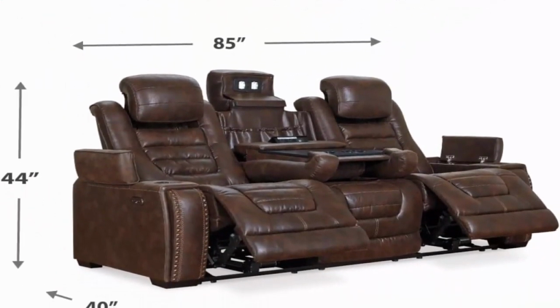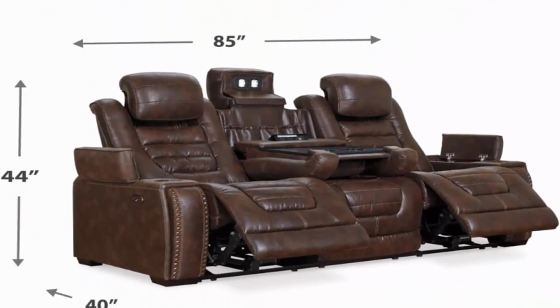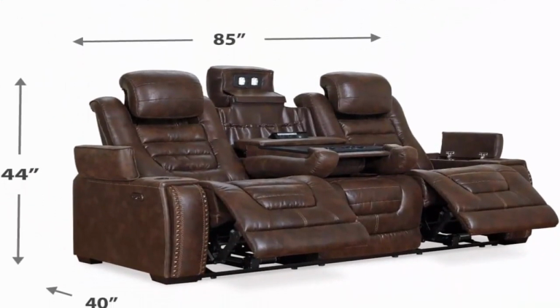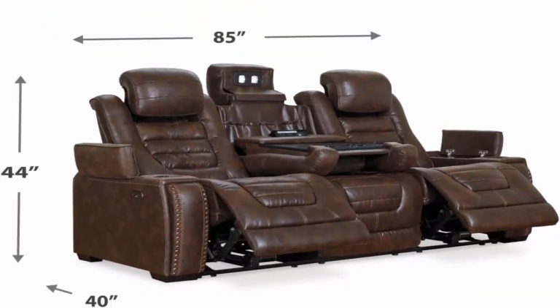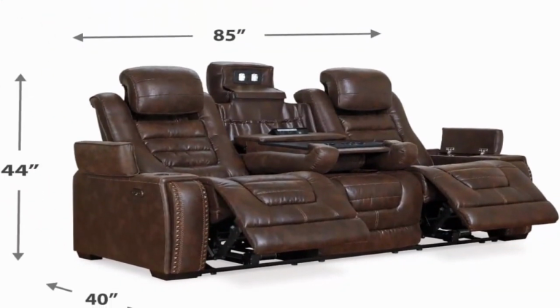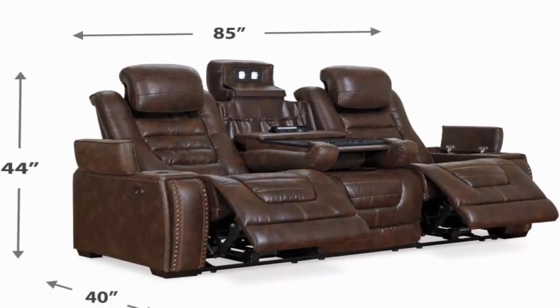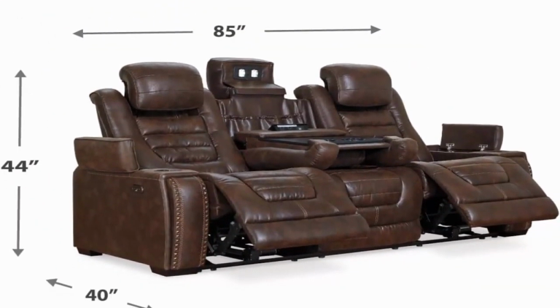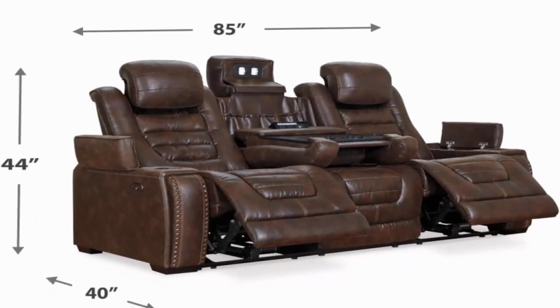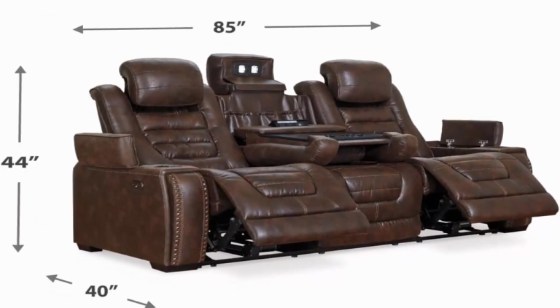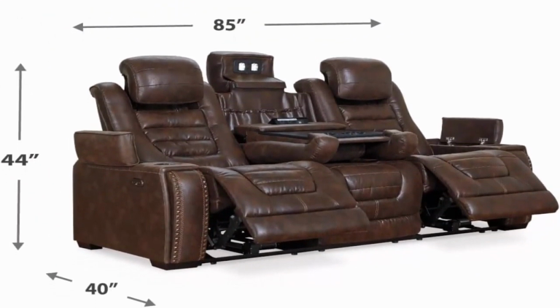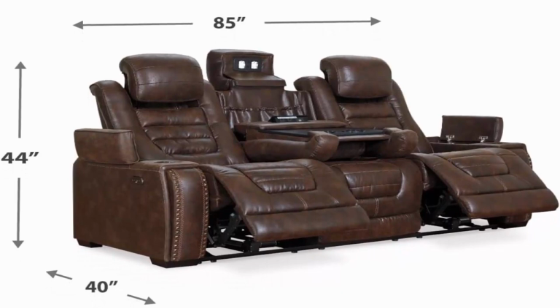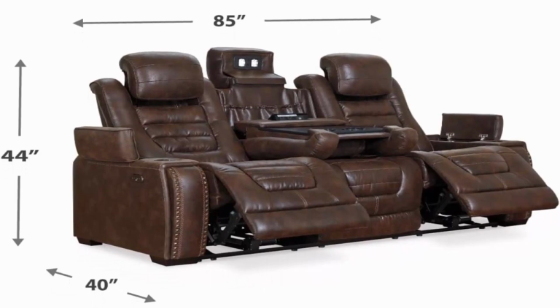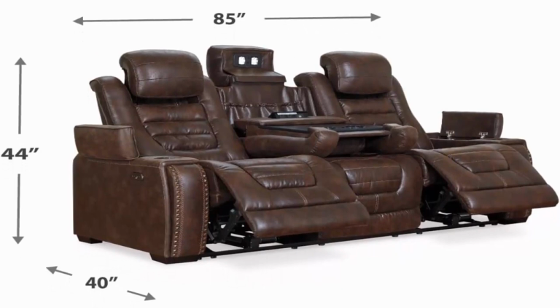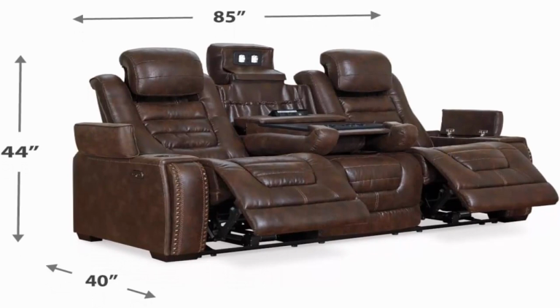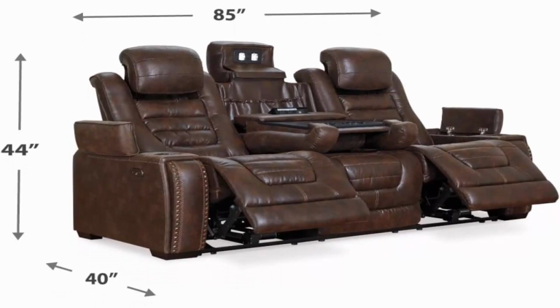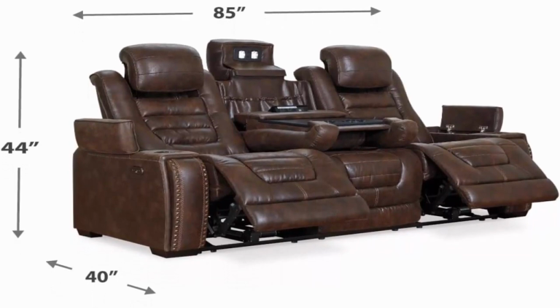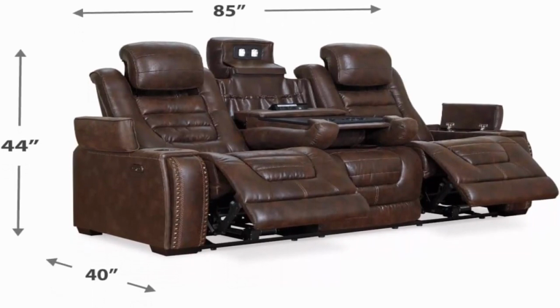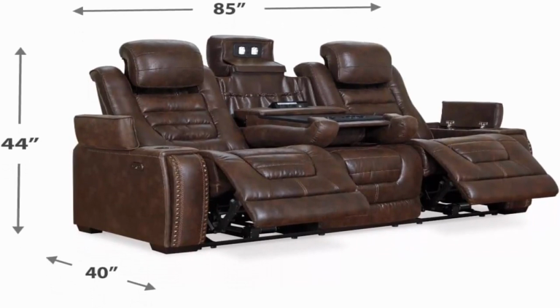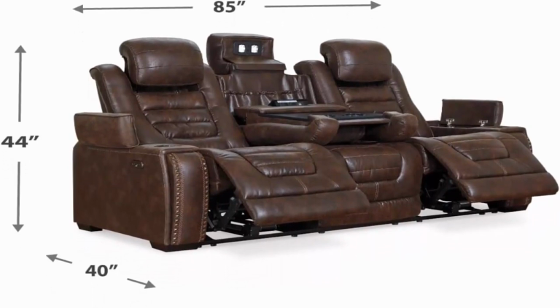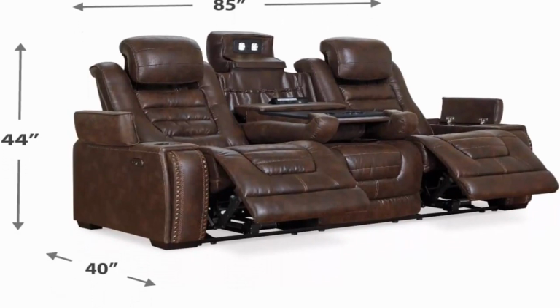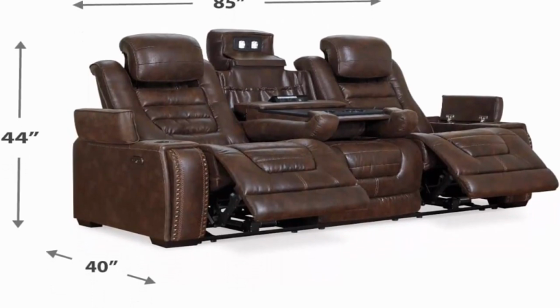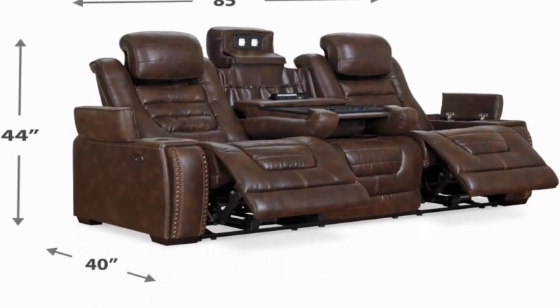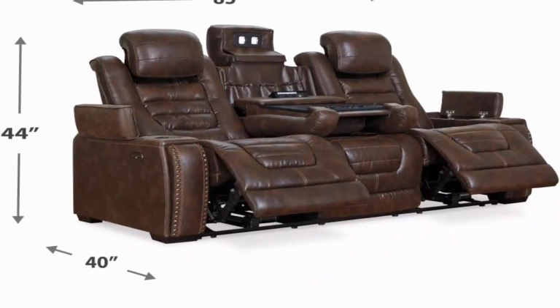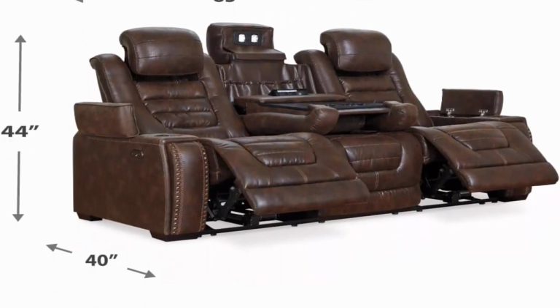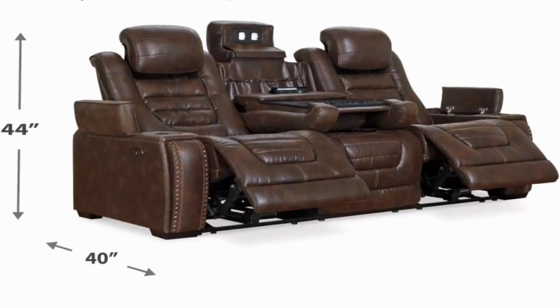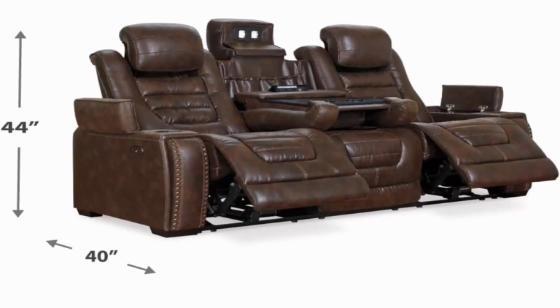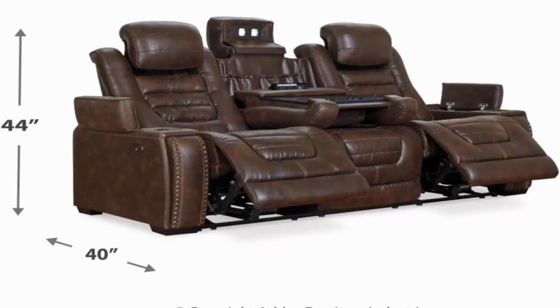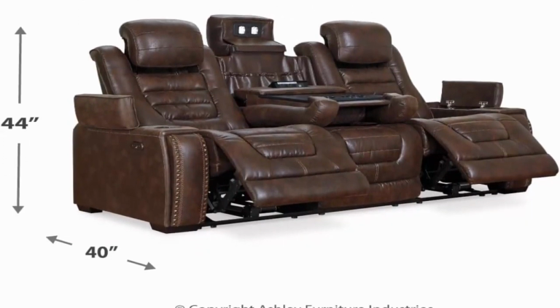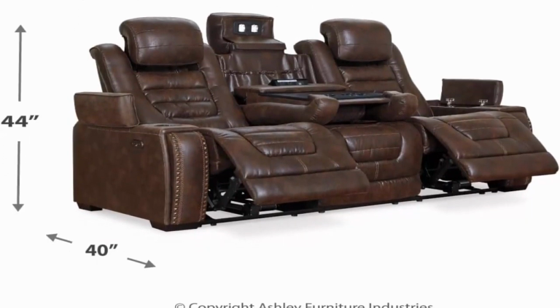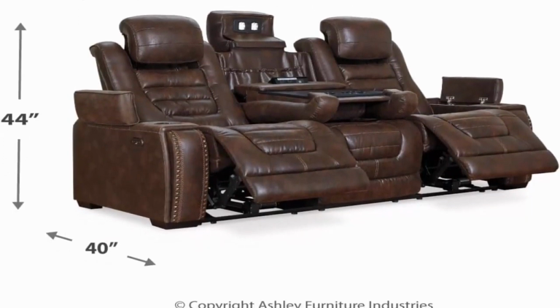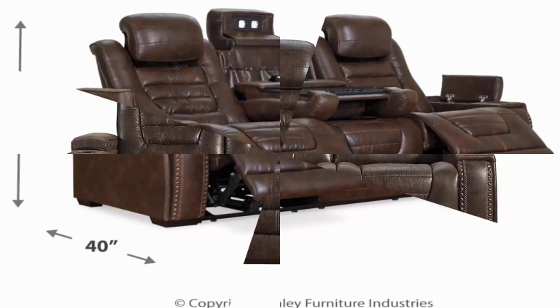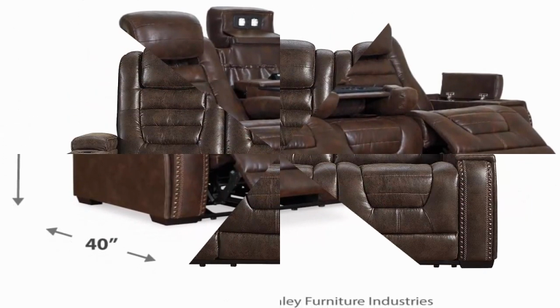Enjoy a USB charging port, easy-view power adjustable headrest, flip-up padded armrests with storage and cup holders.